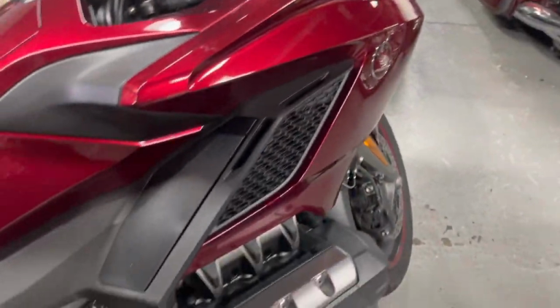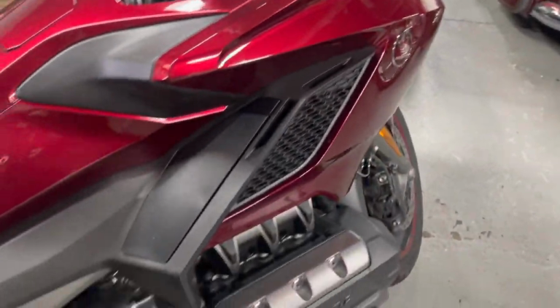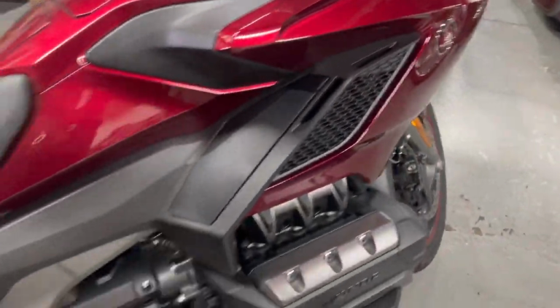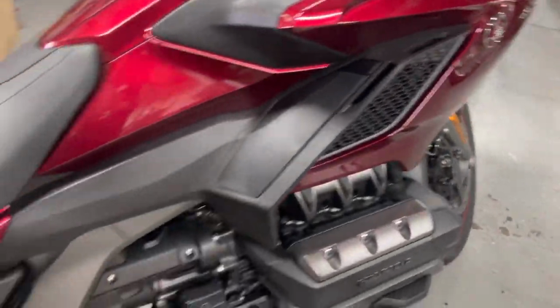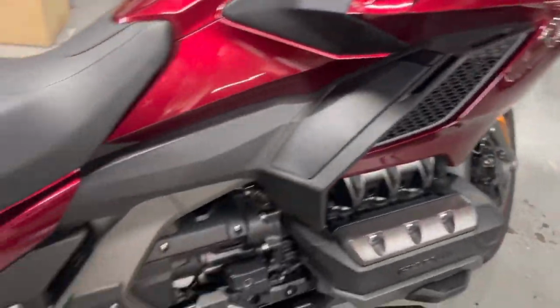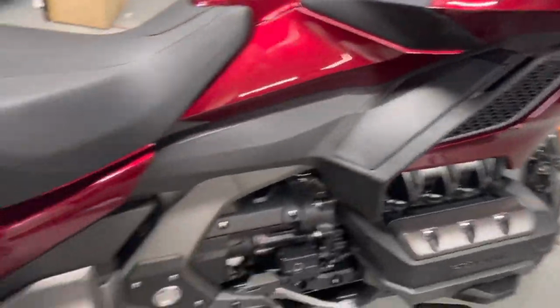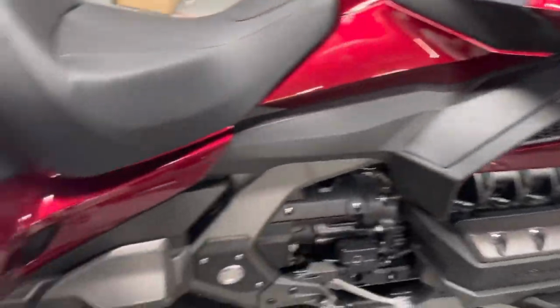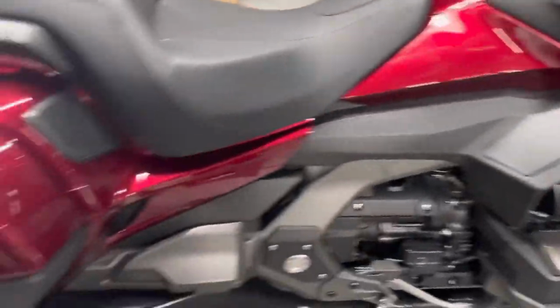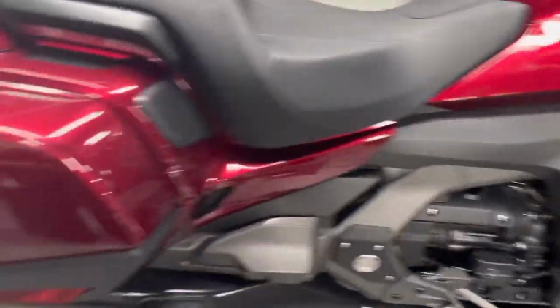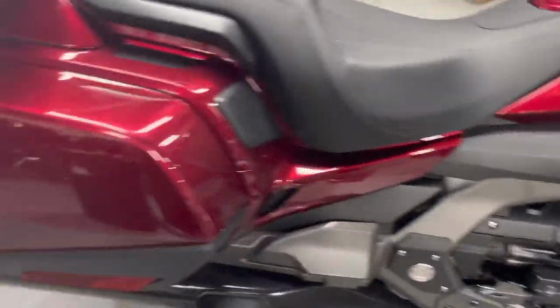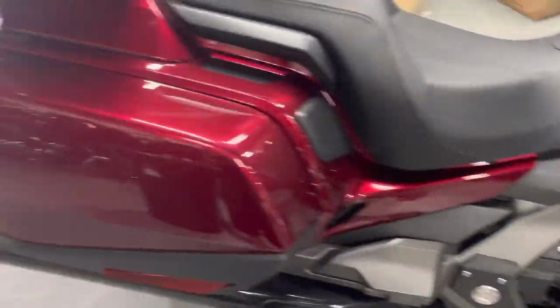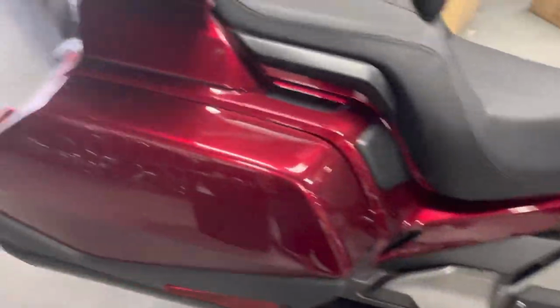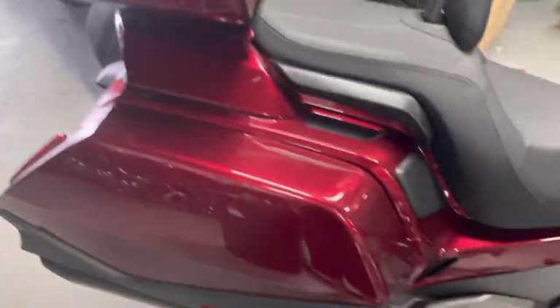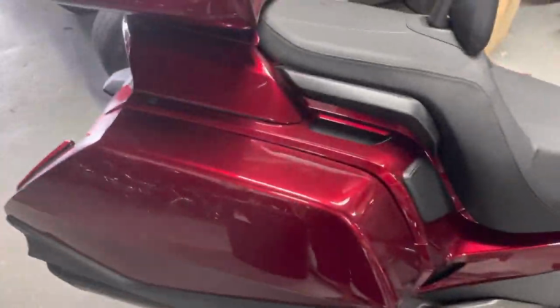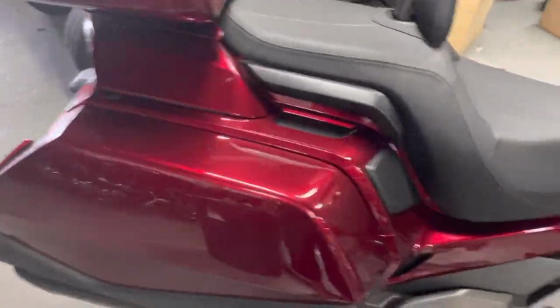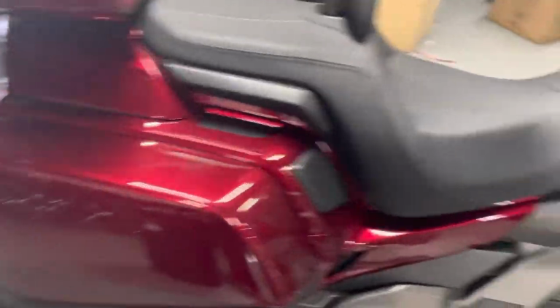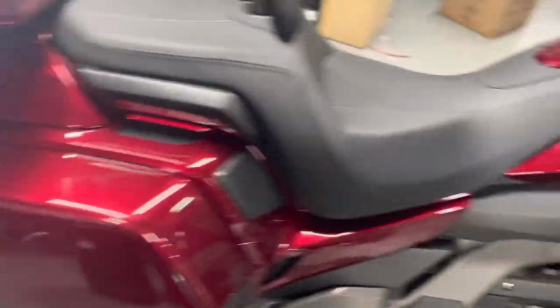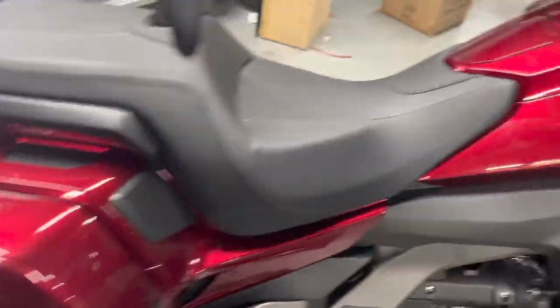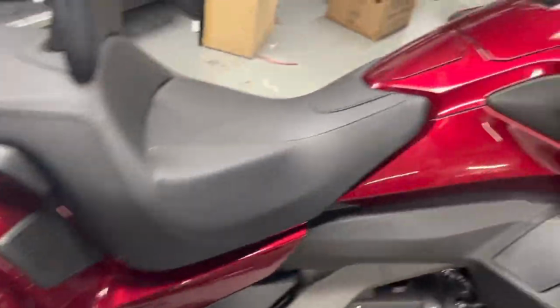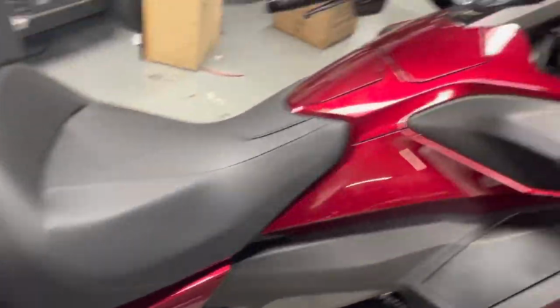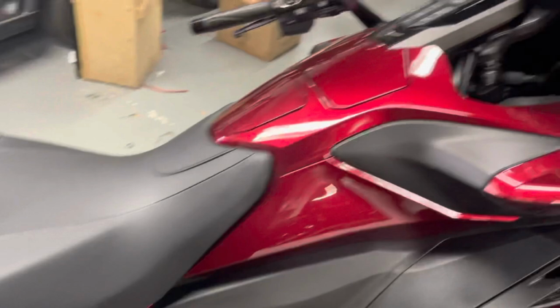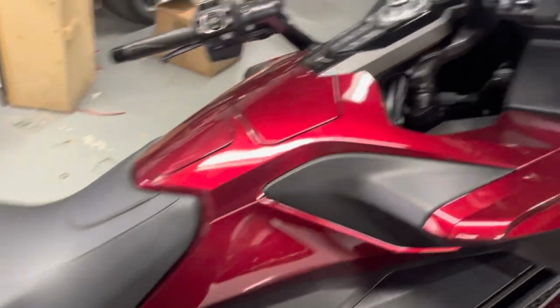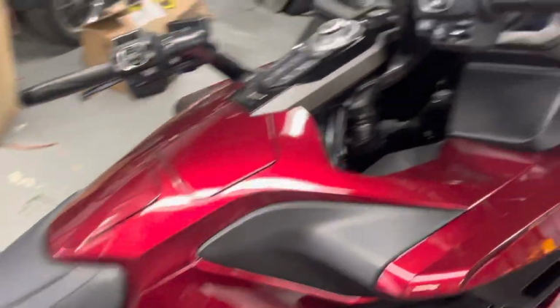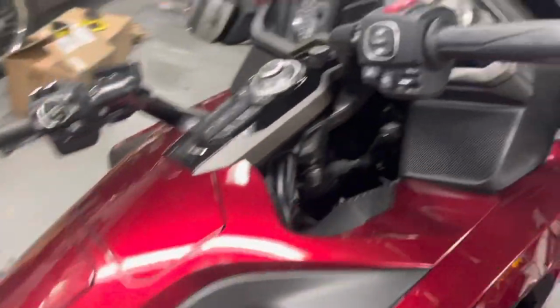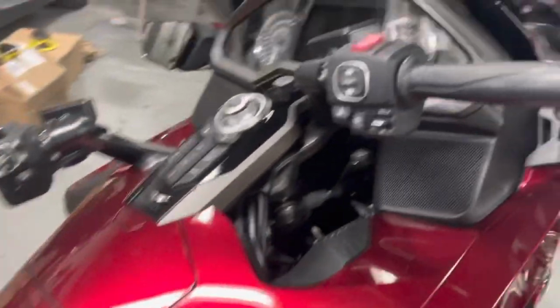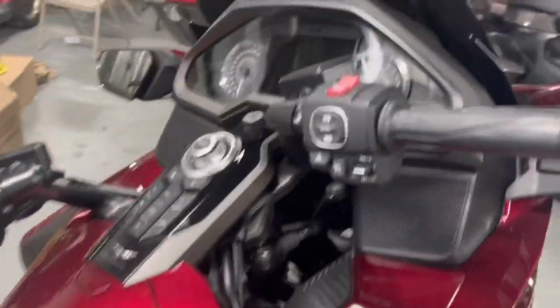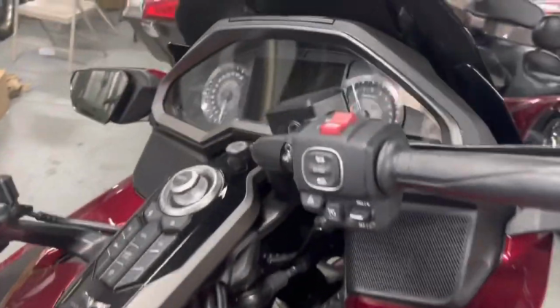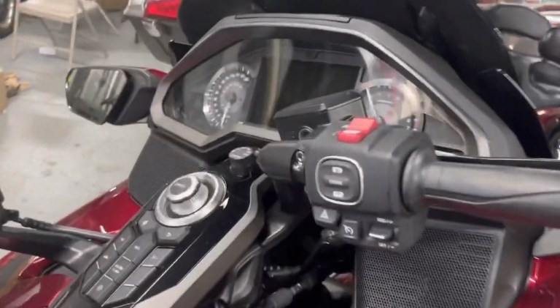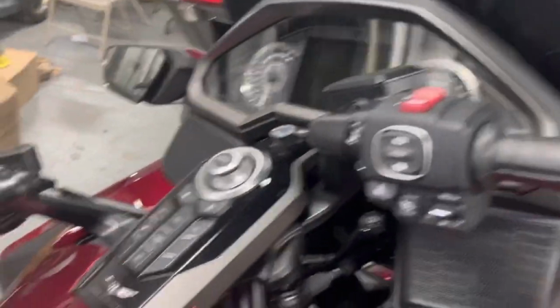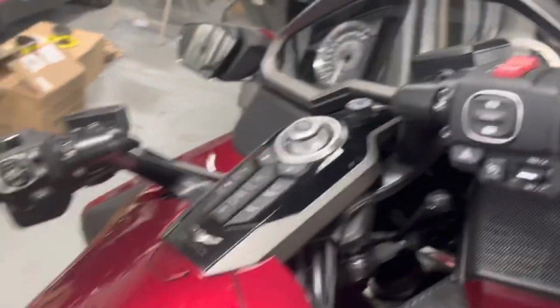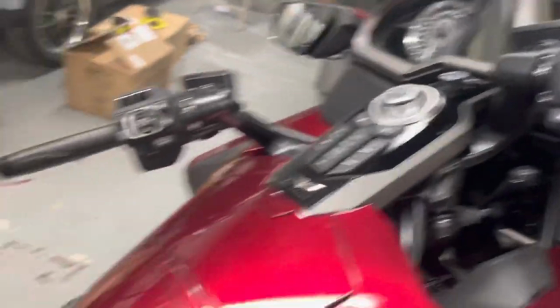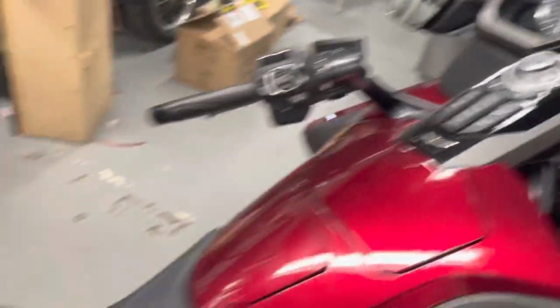The bike's flawless, not a scratch on it. Just a couple of mistakes on the audio.